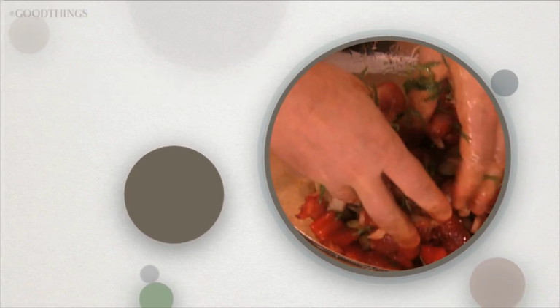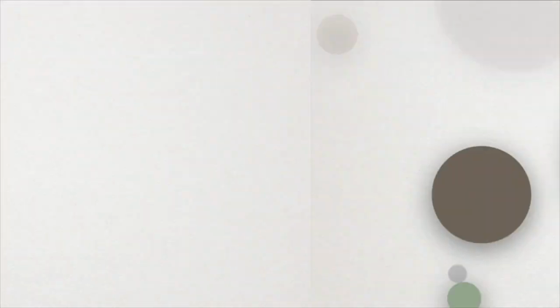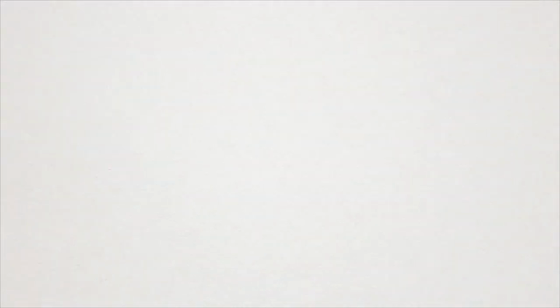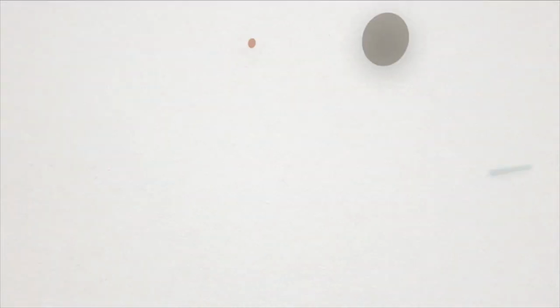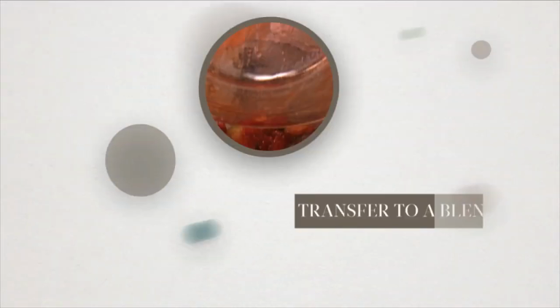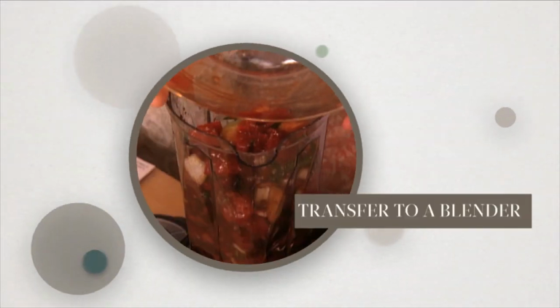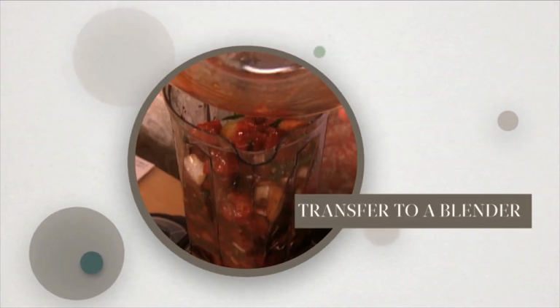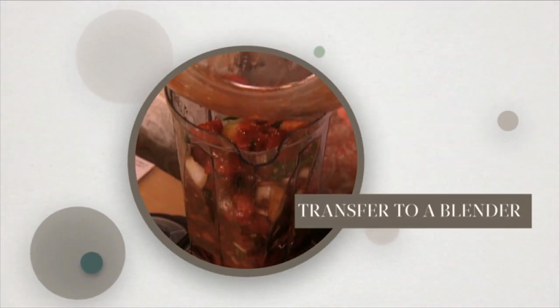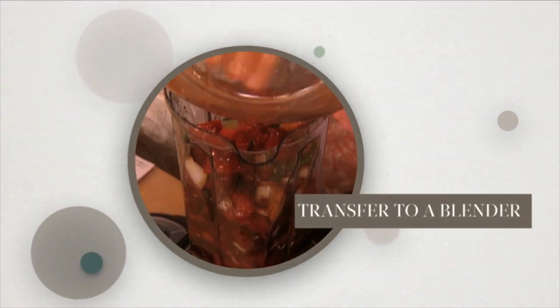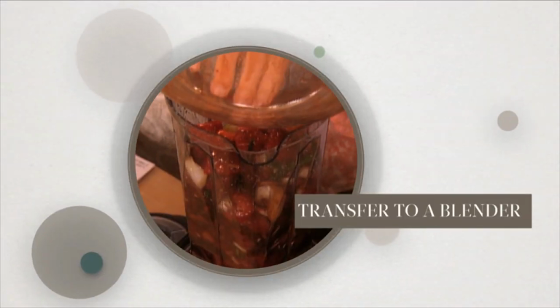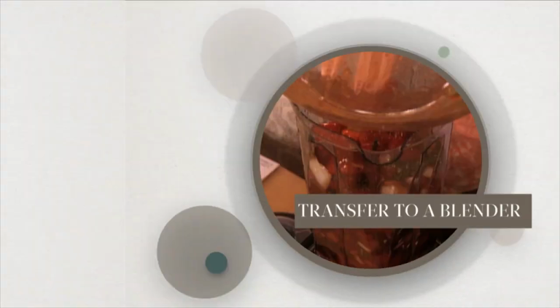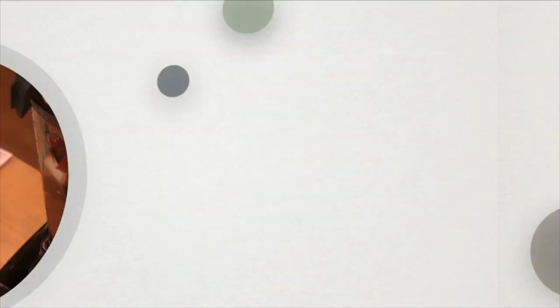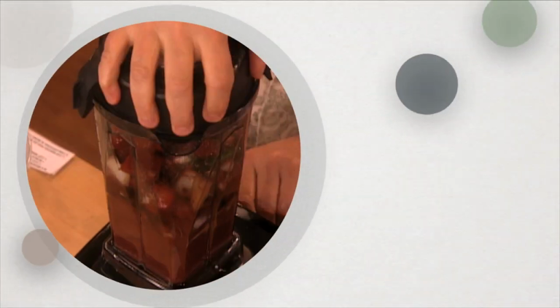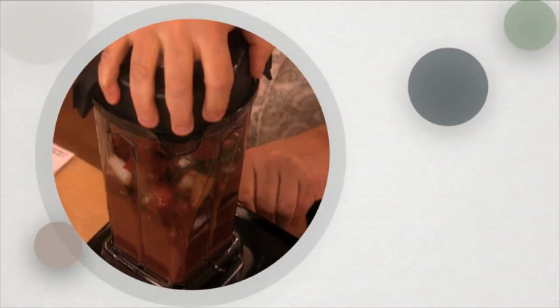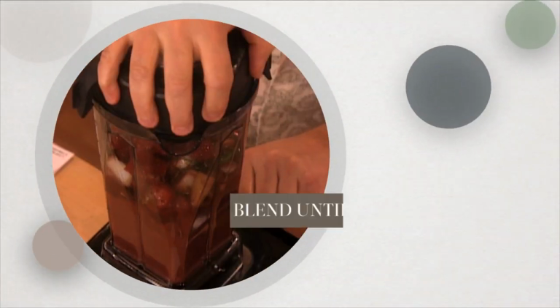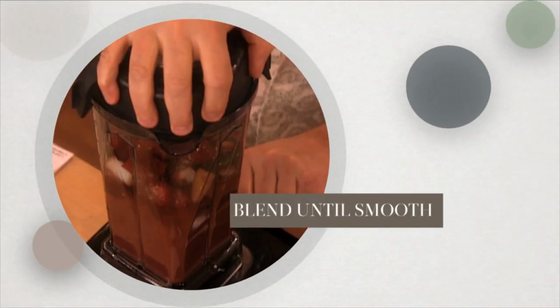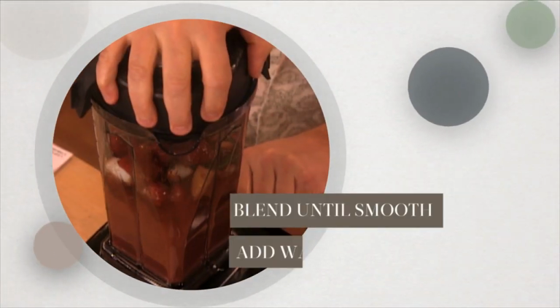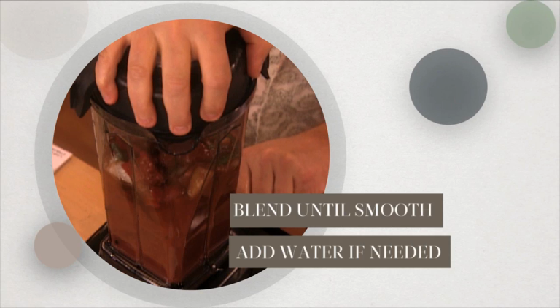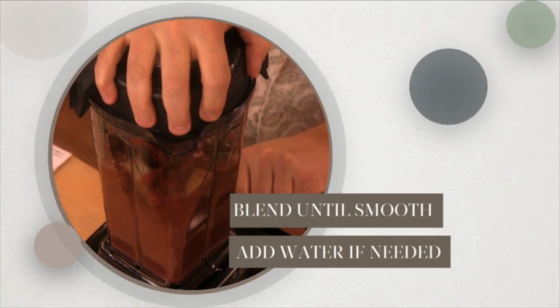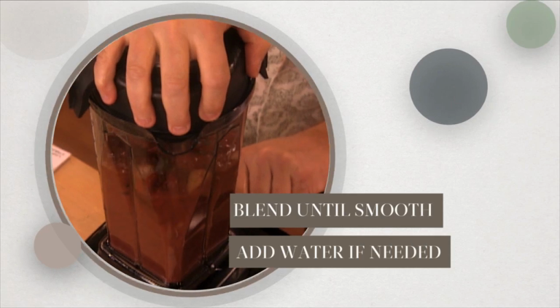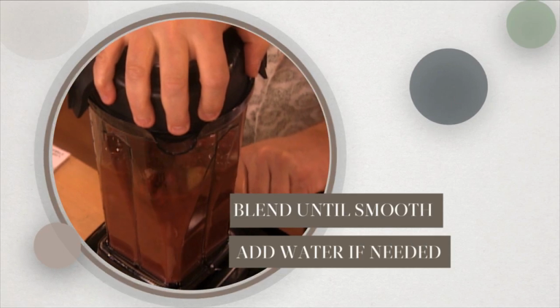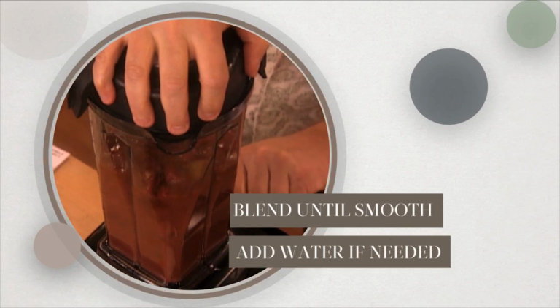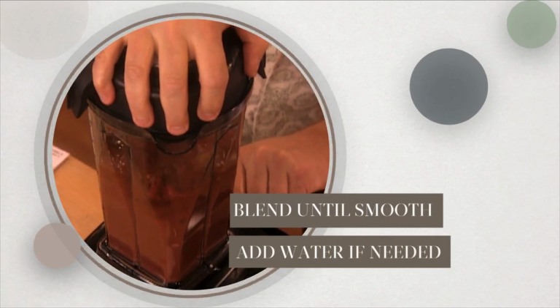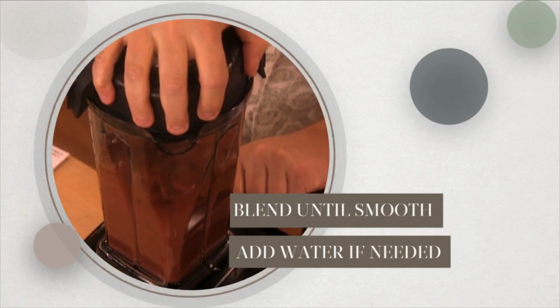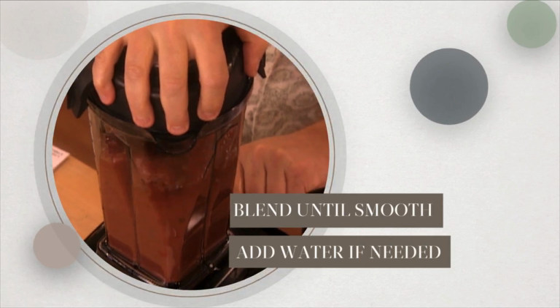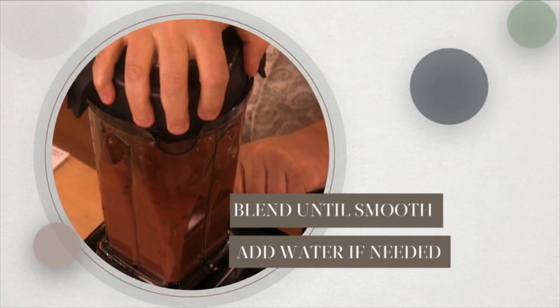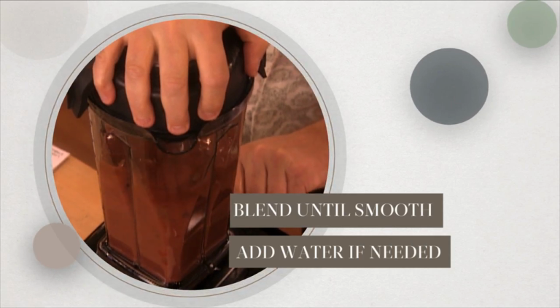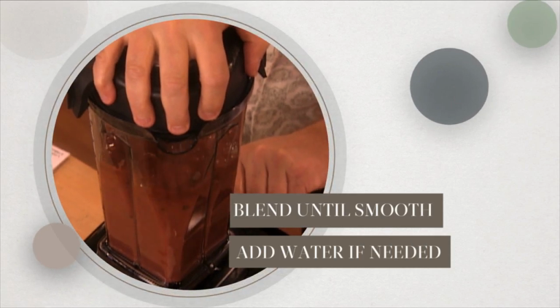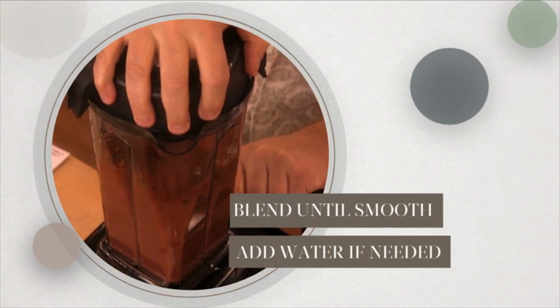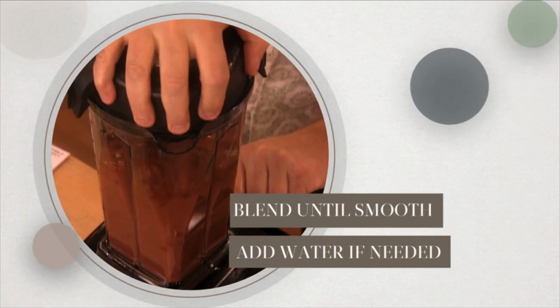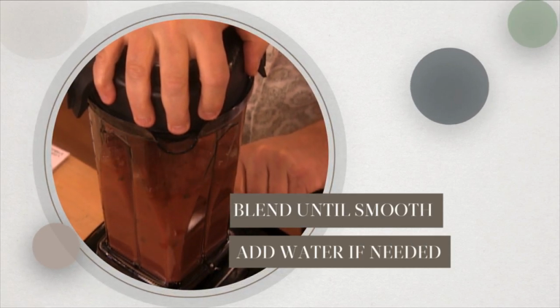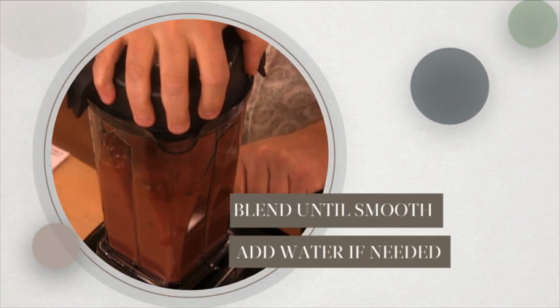Transfer to a blender. Blend until smooth, adding water if the mixture is too thick.